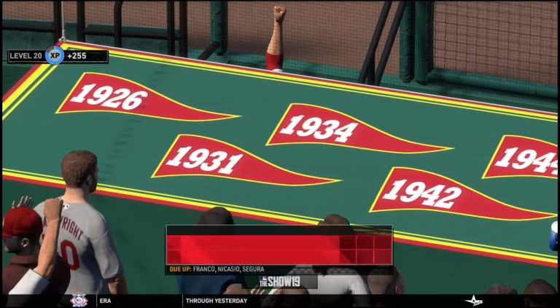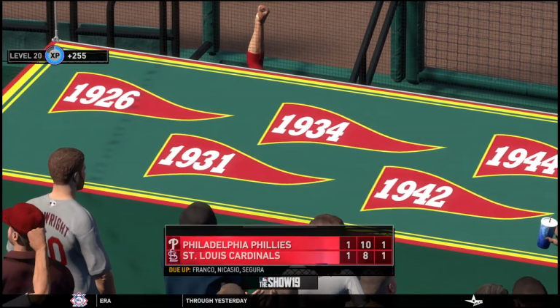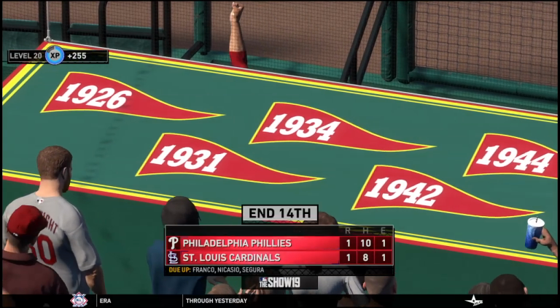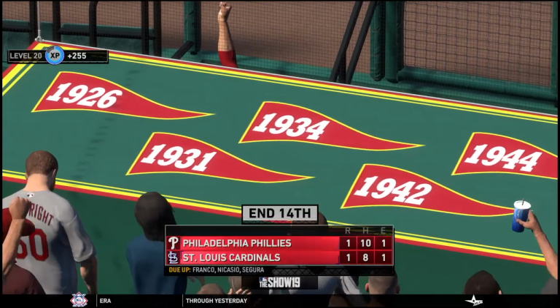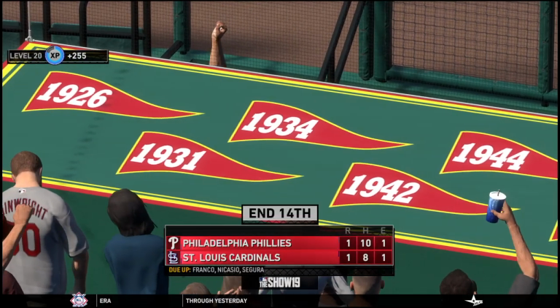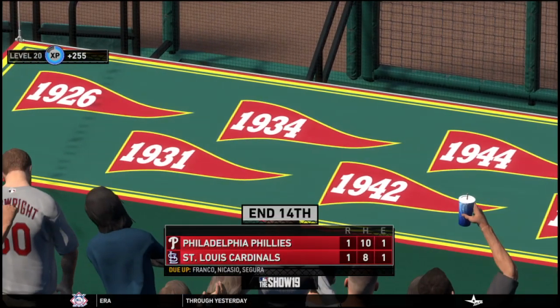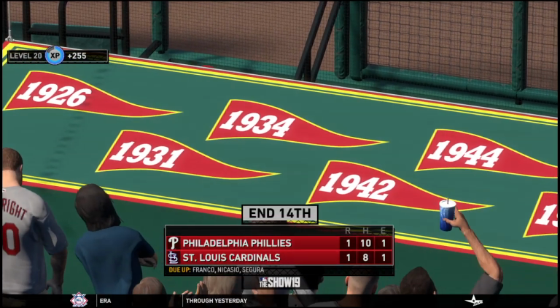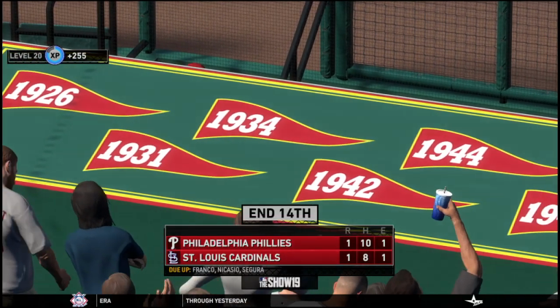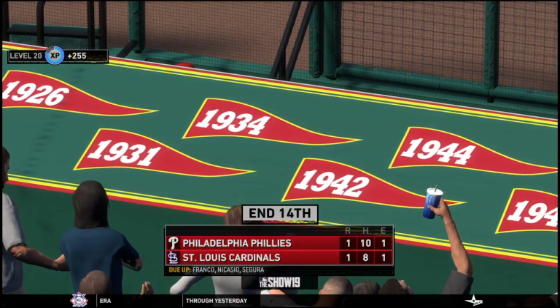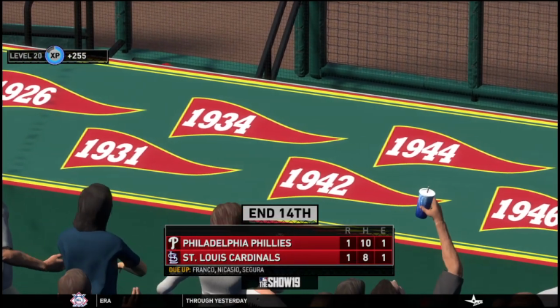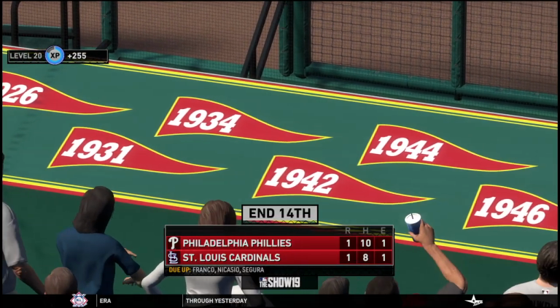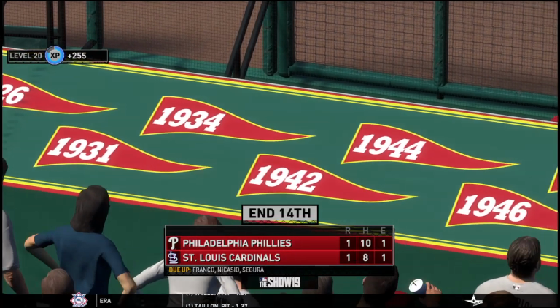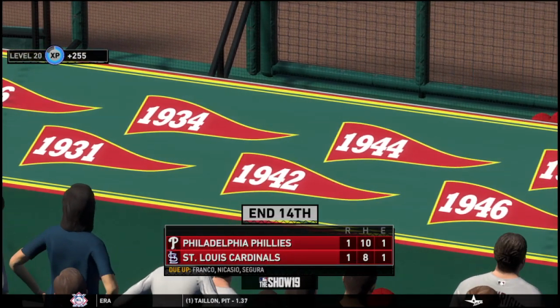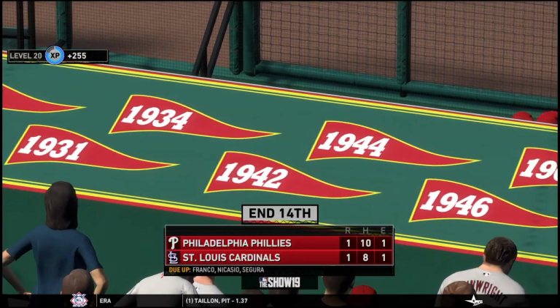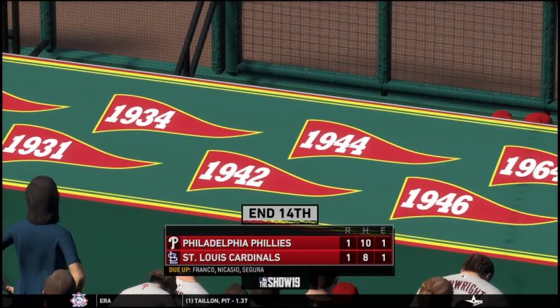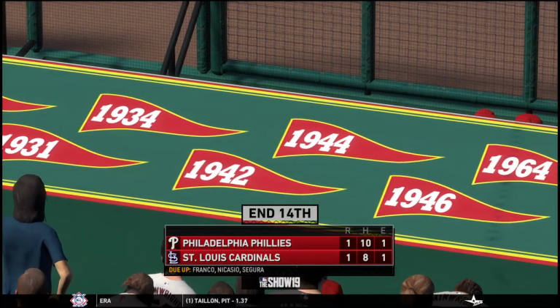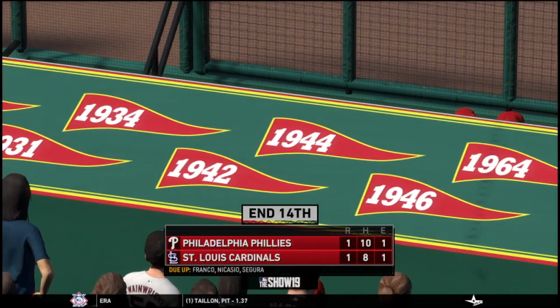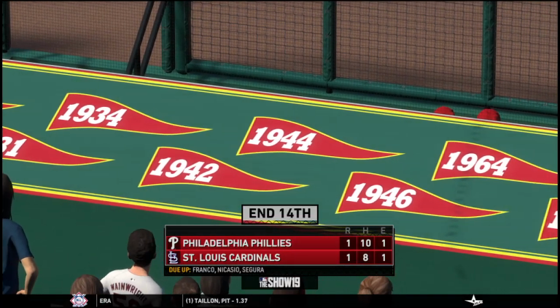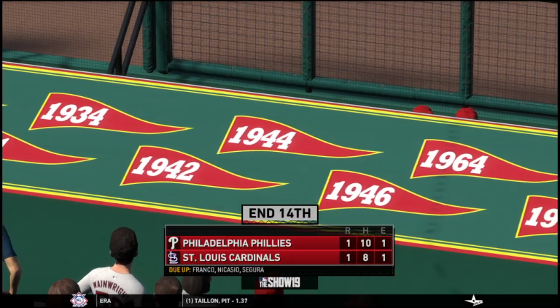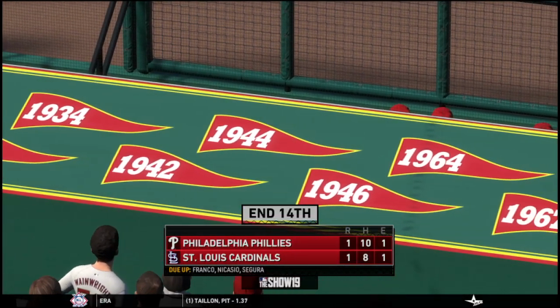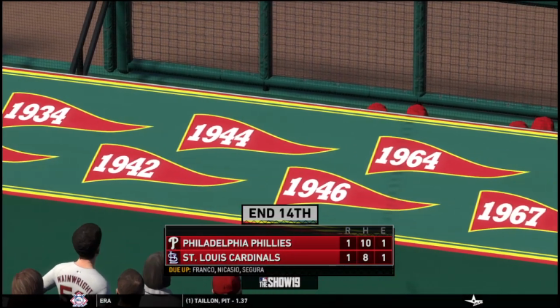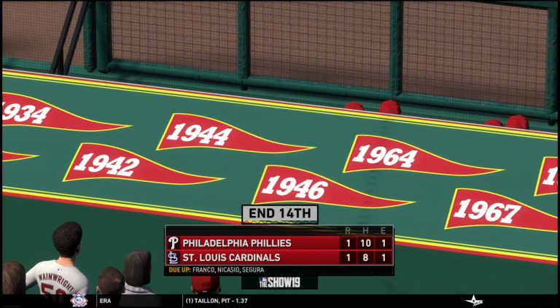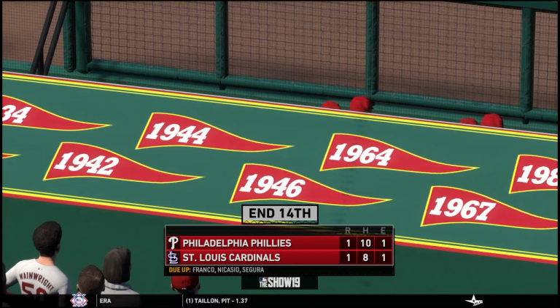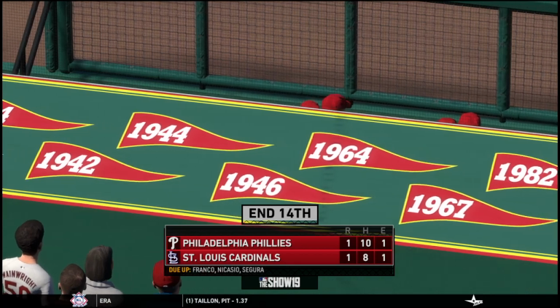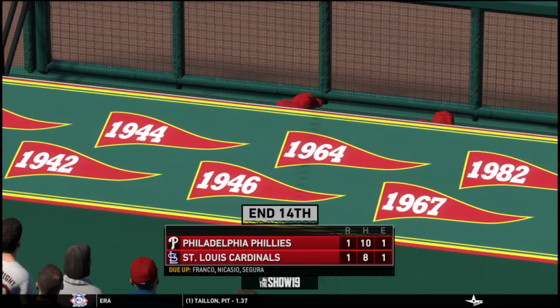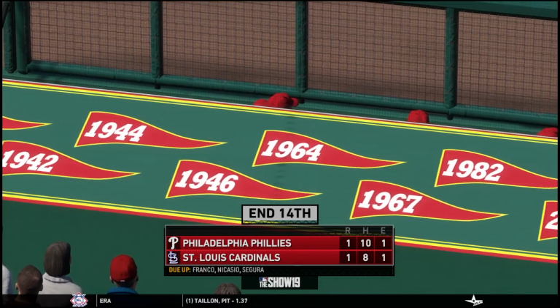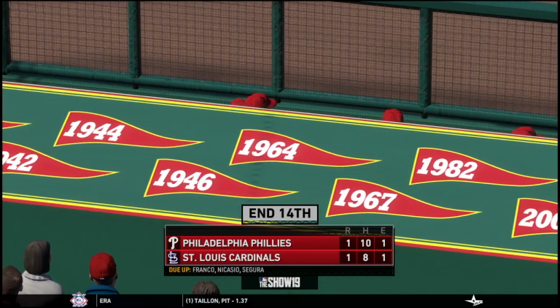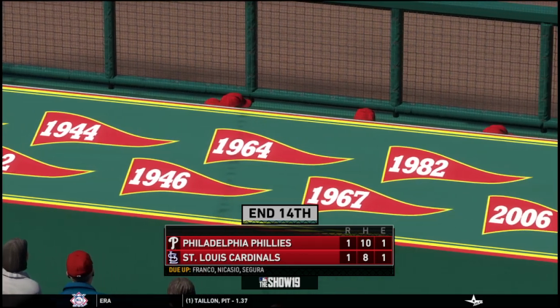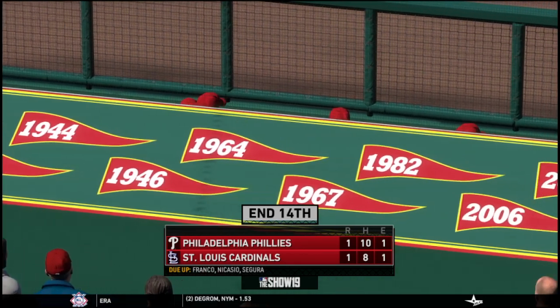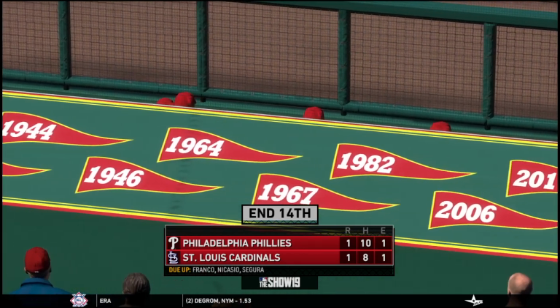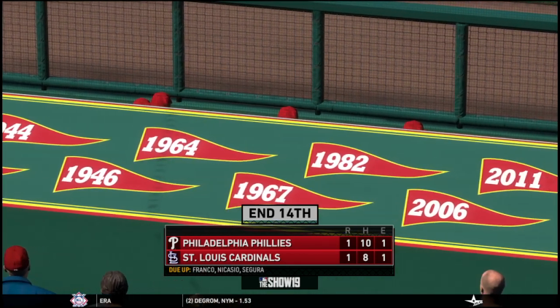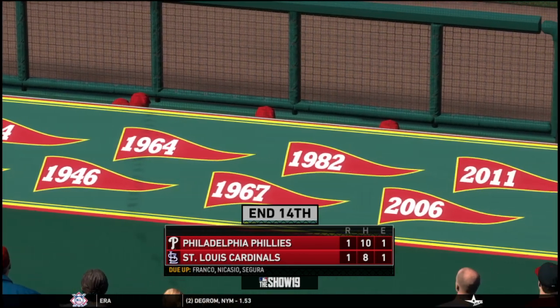Nothing happening this time around. Hang in as long as you can — another inning coming up. All tied at 1-1.